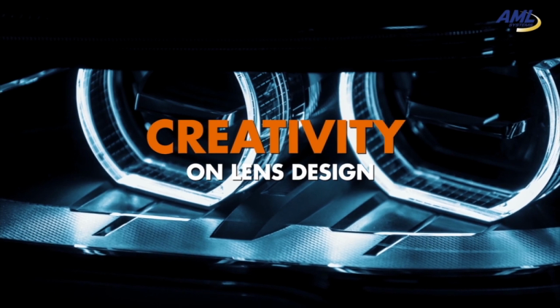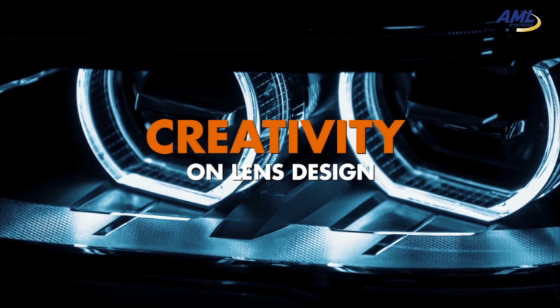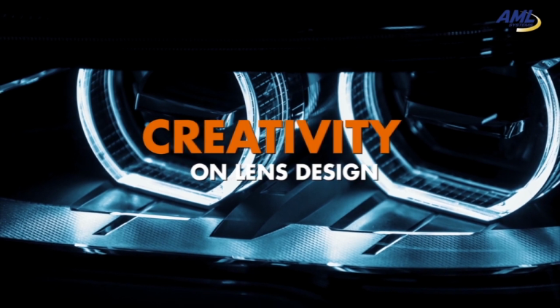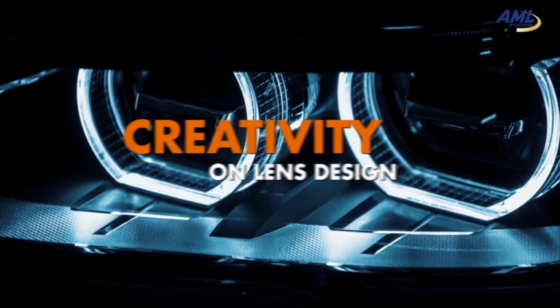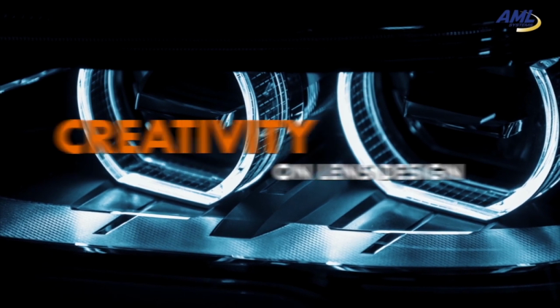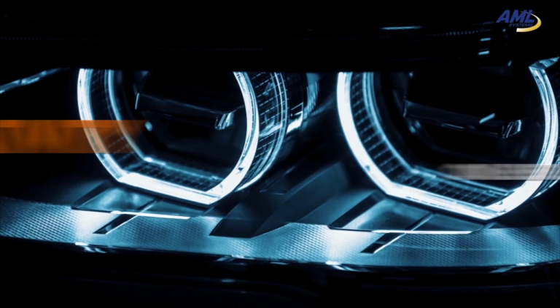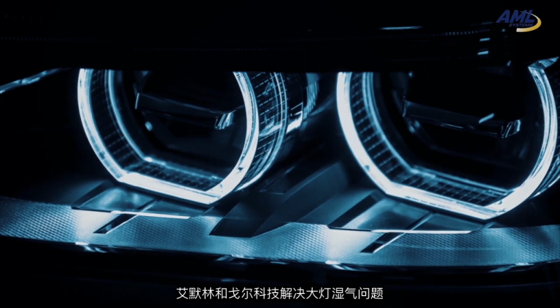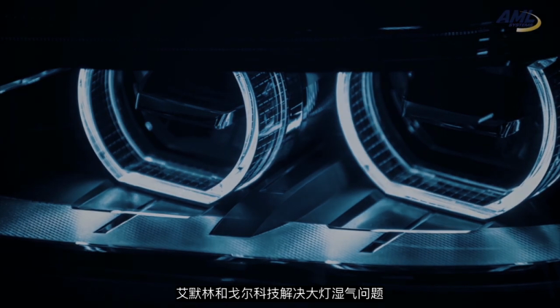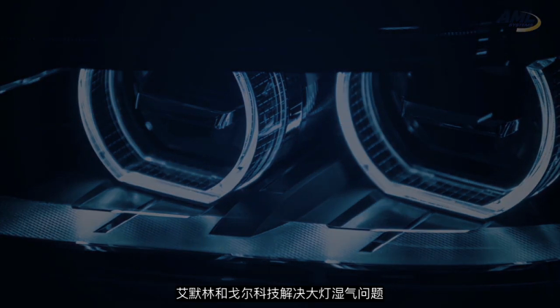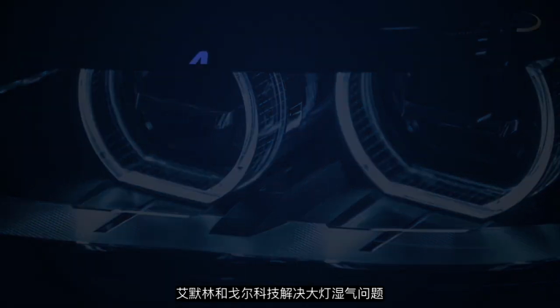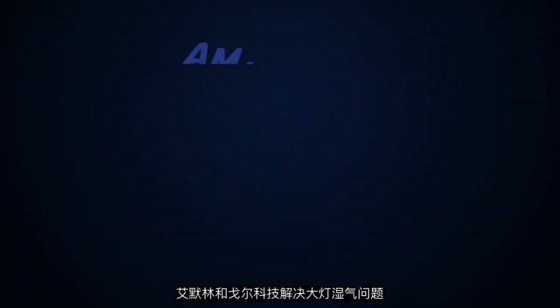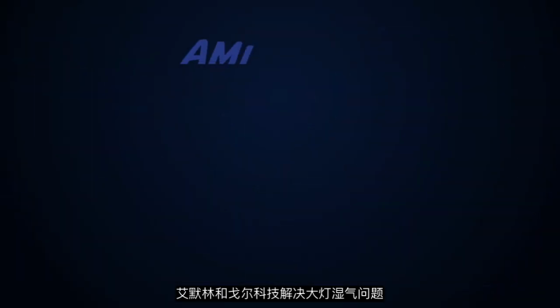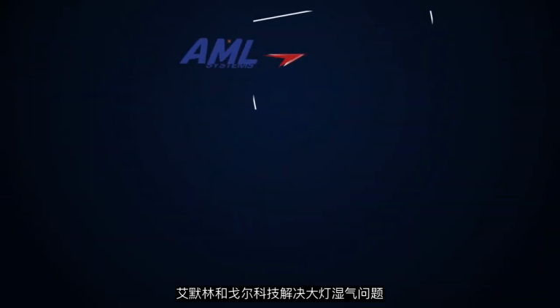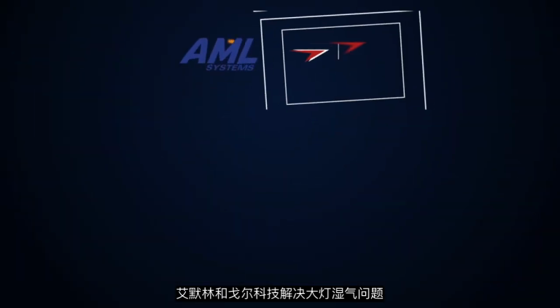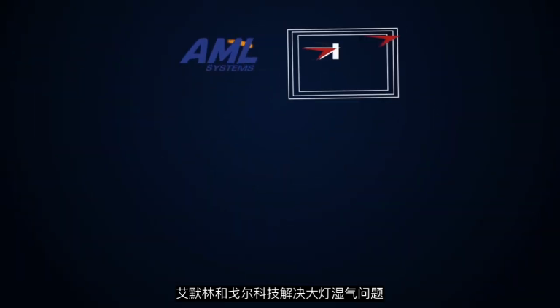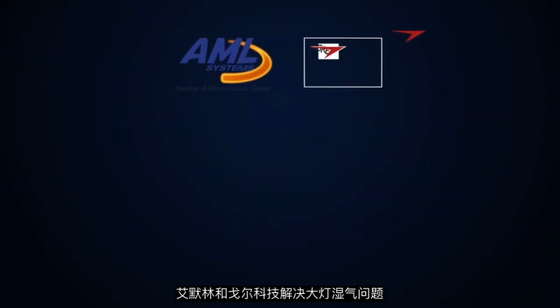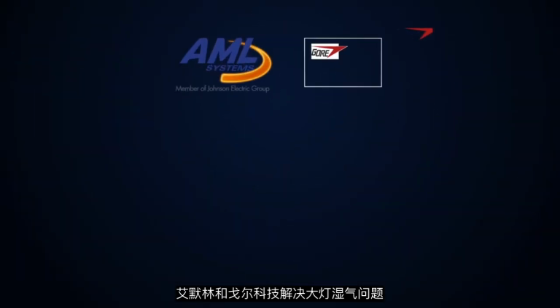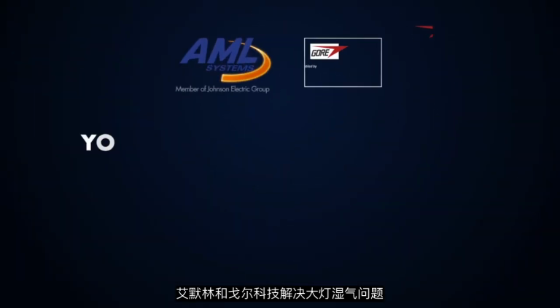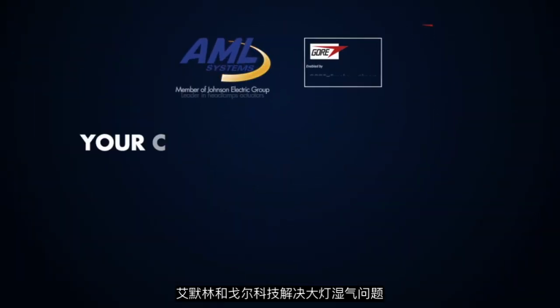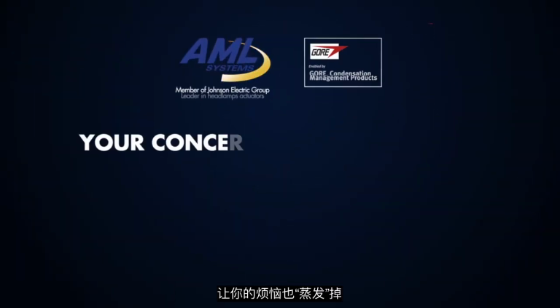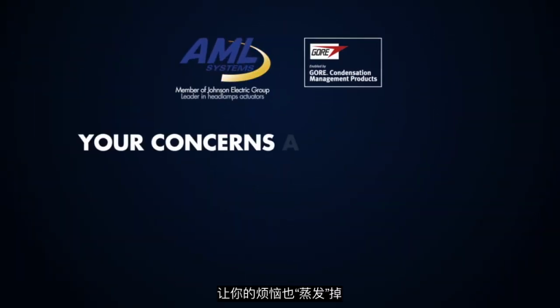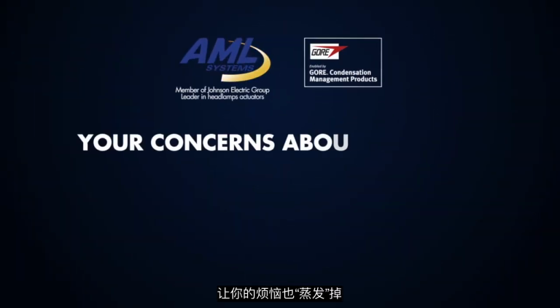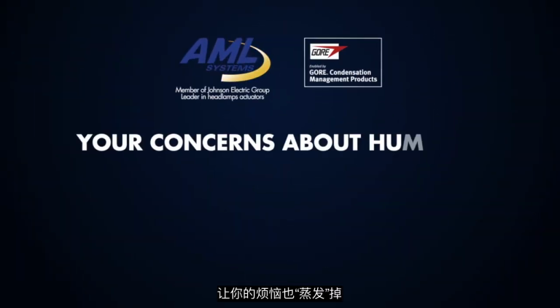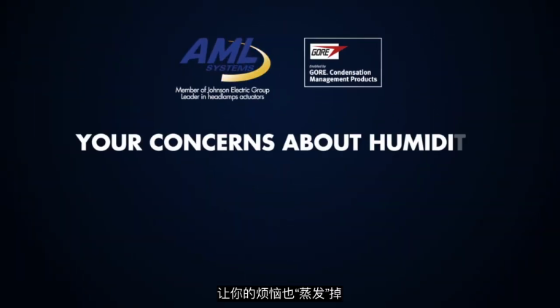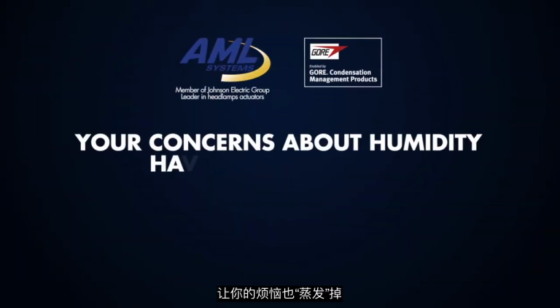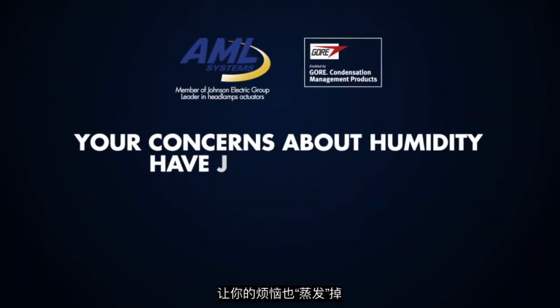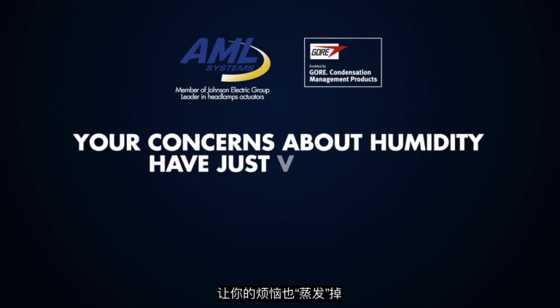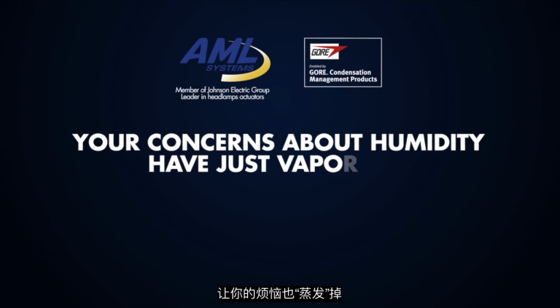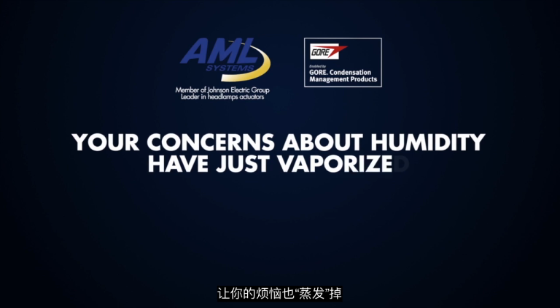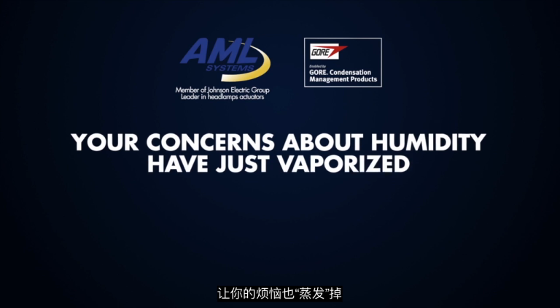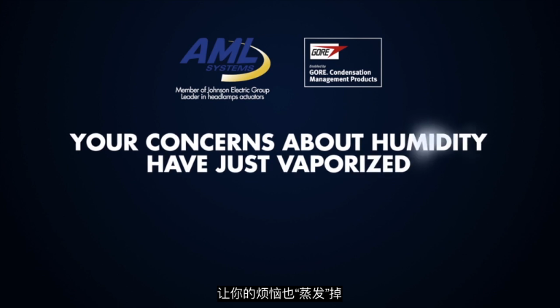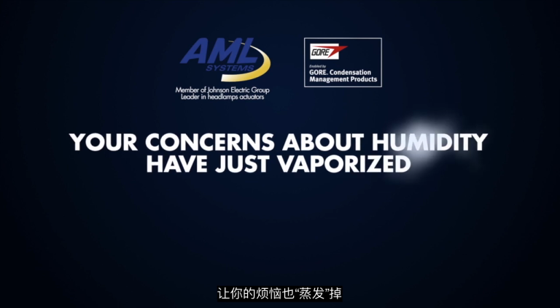With AML and Gore technology, your concerns about humidity have just vaporized.